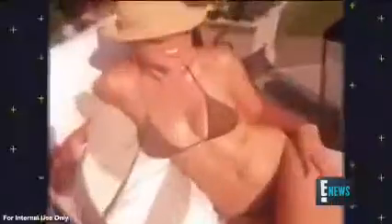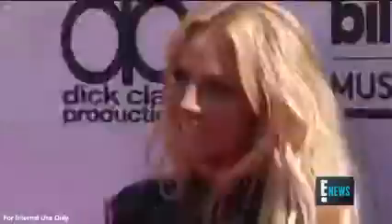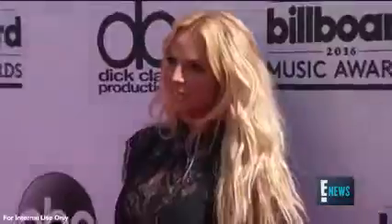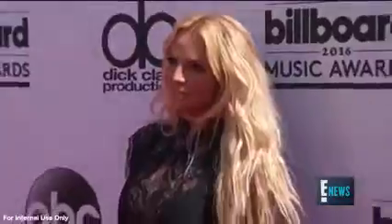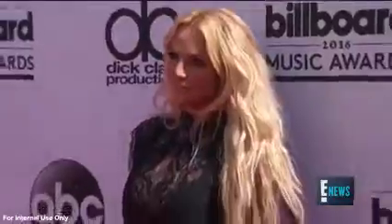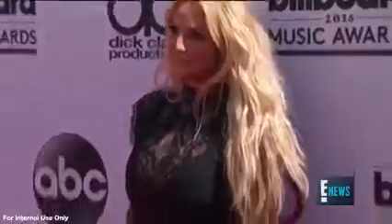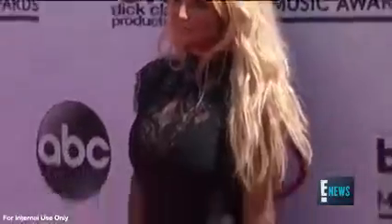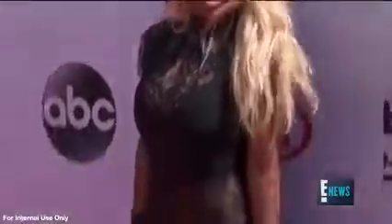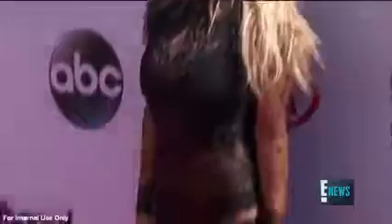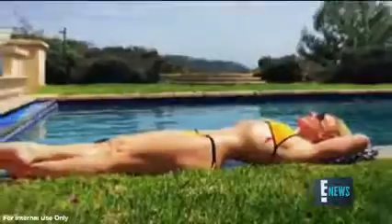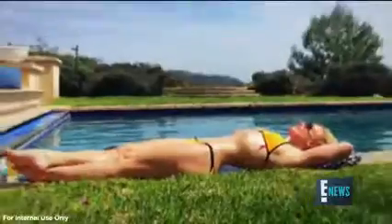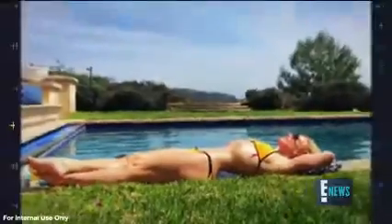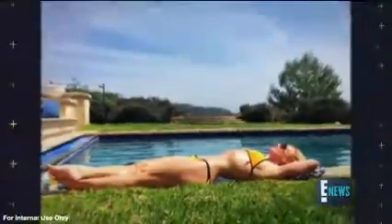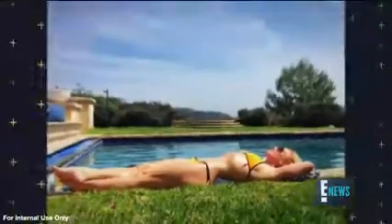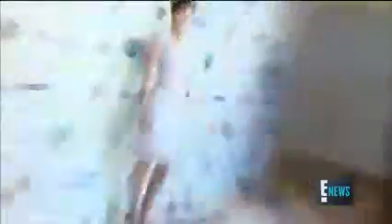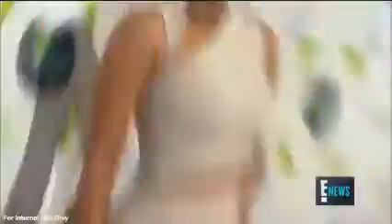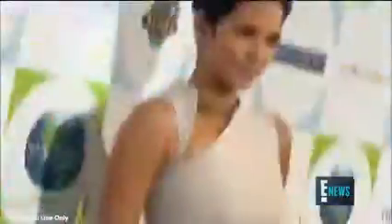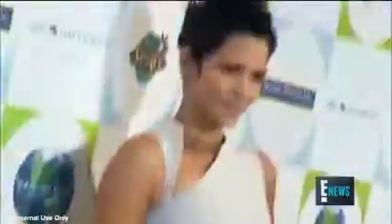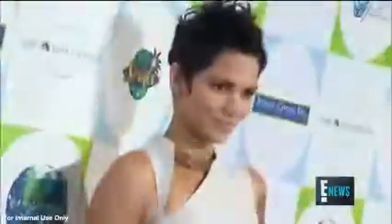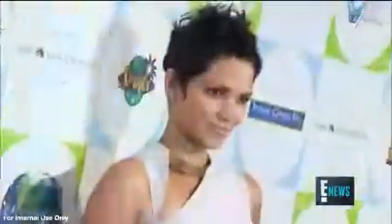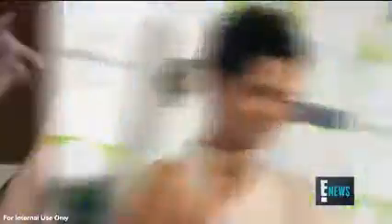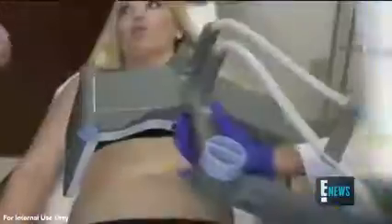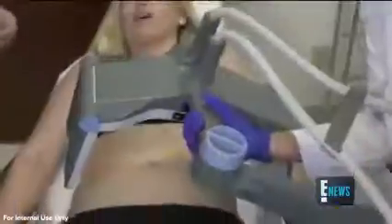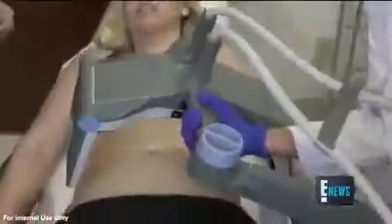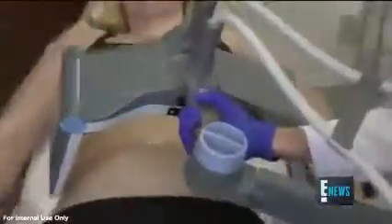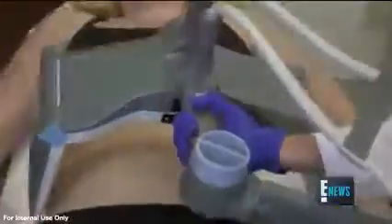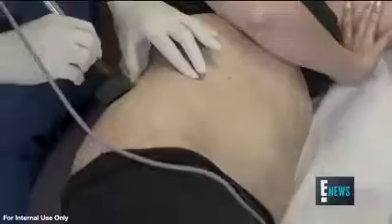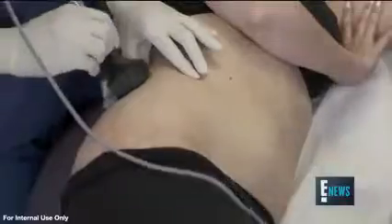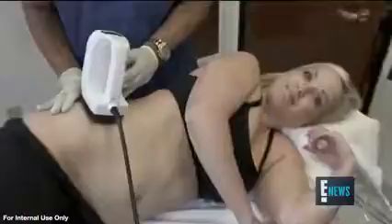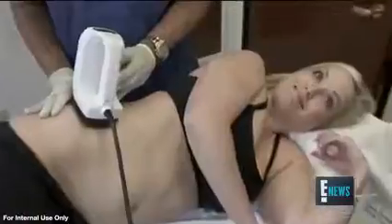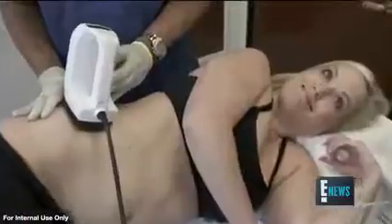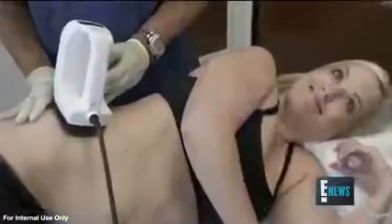When it comes to celebs and their rockin' bodies, ab envy is real, and Dr. Canody and his team have the tricks to getting the look.